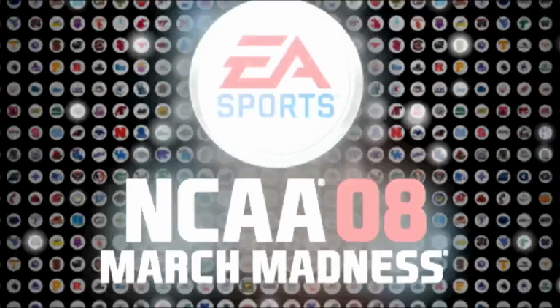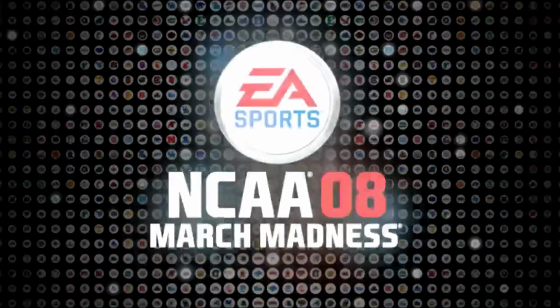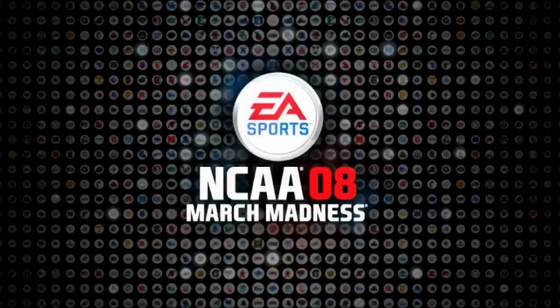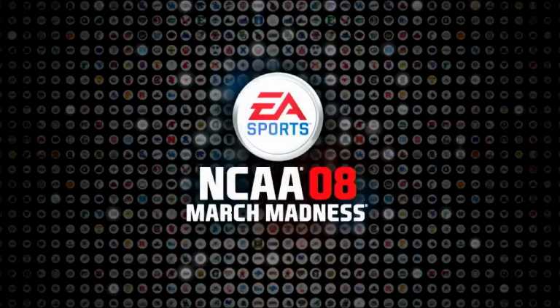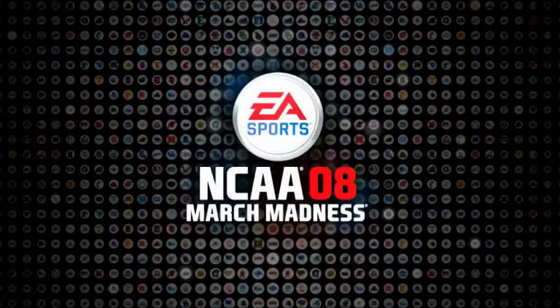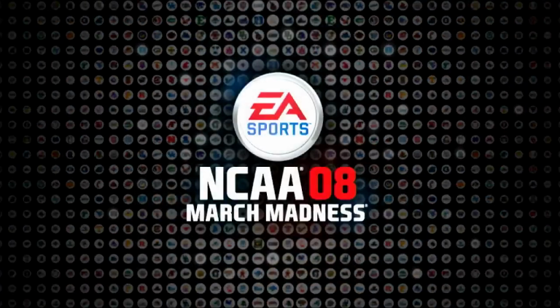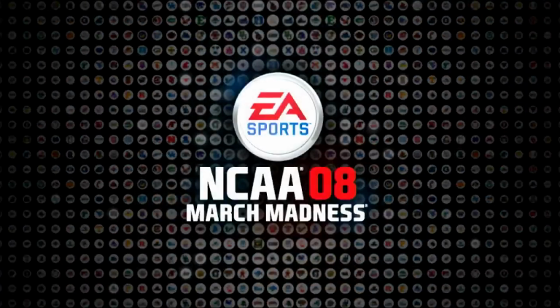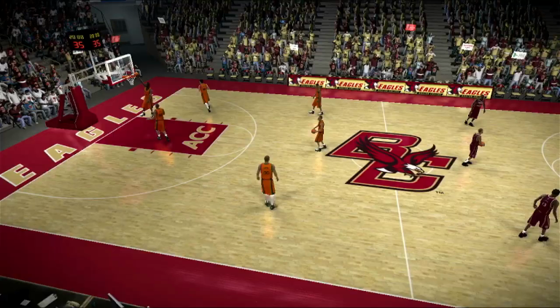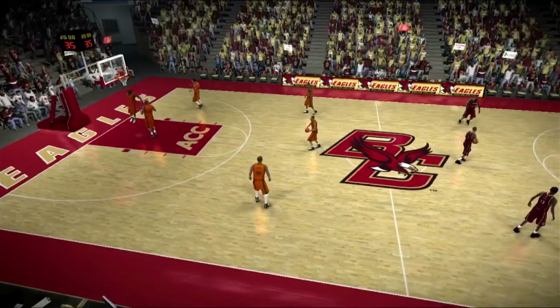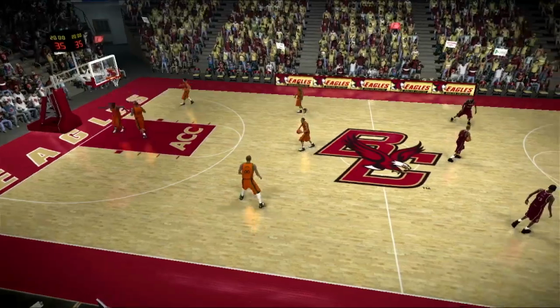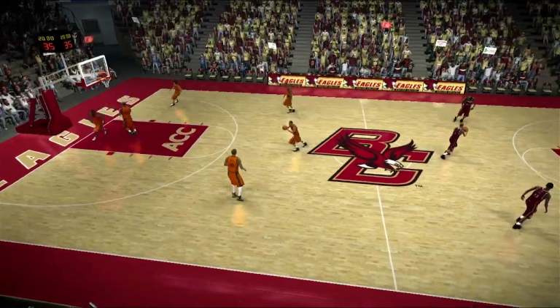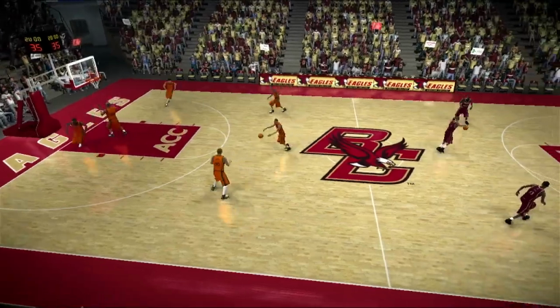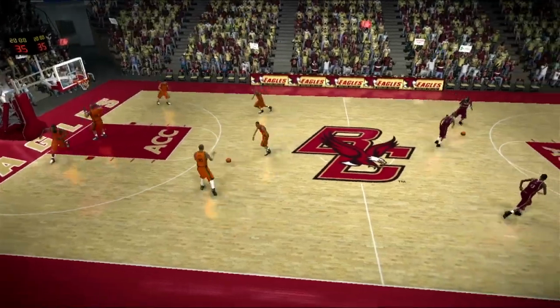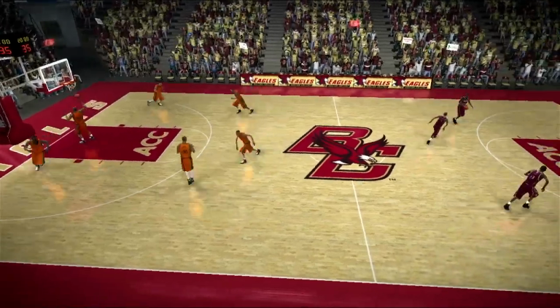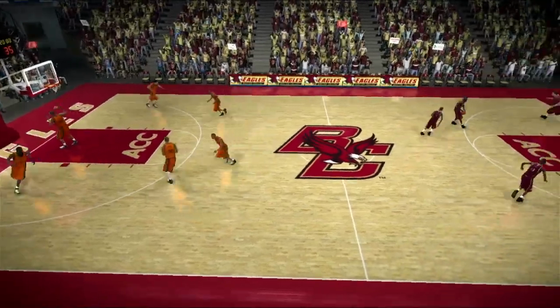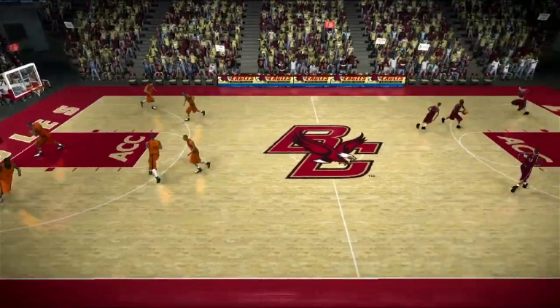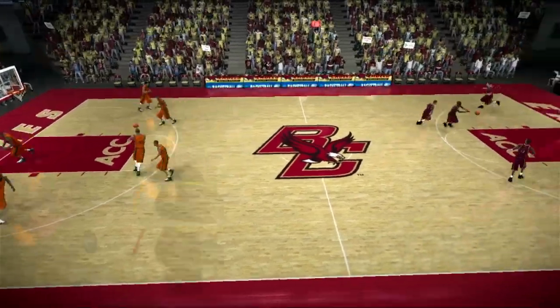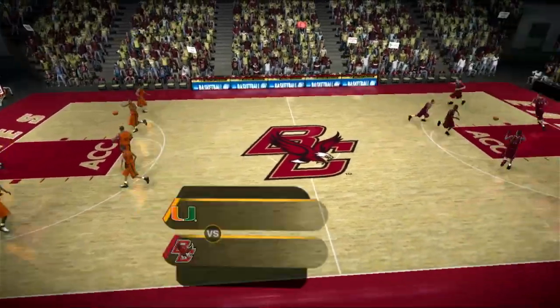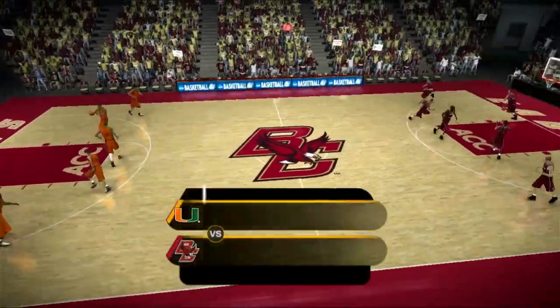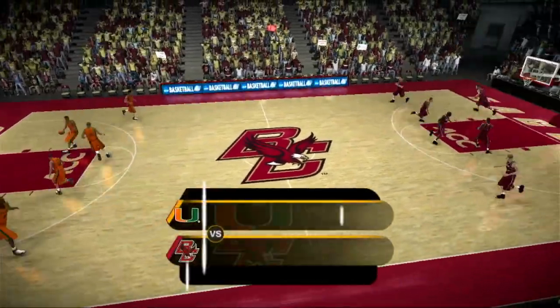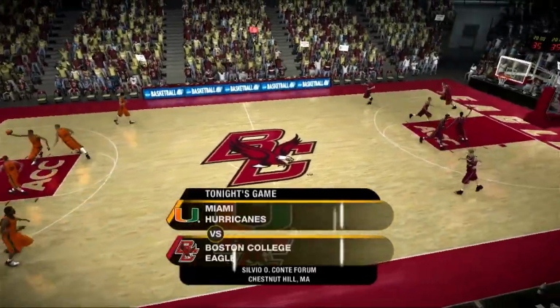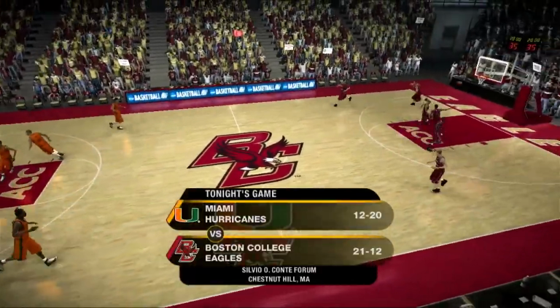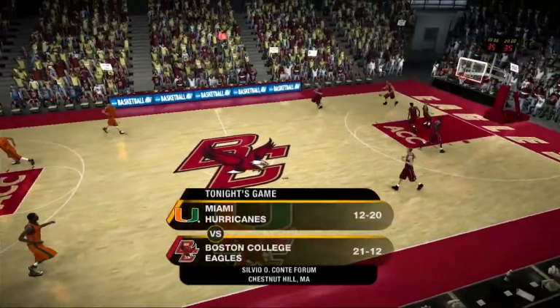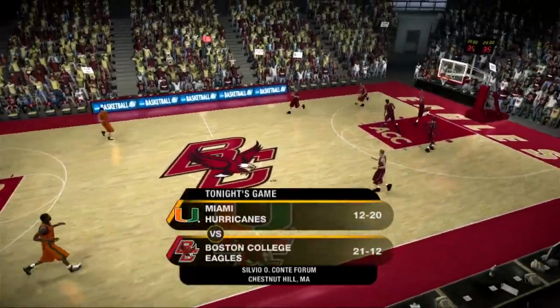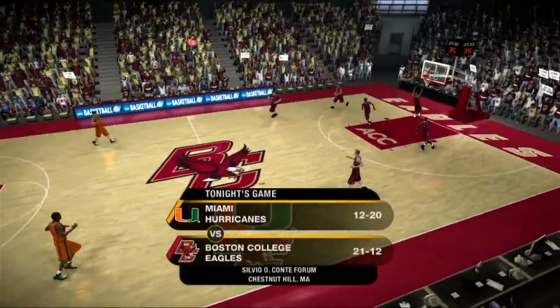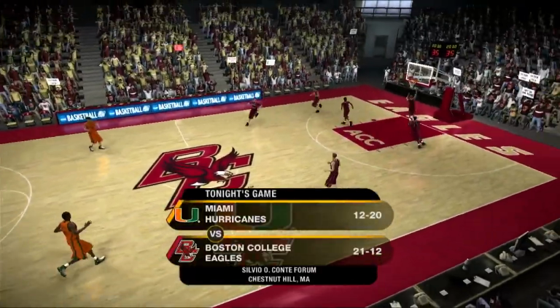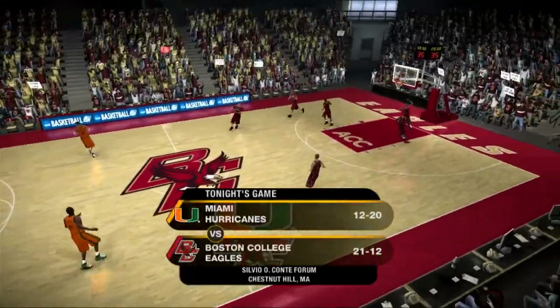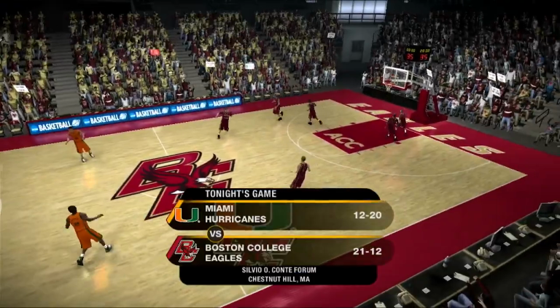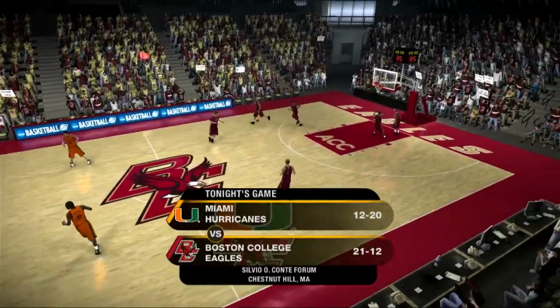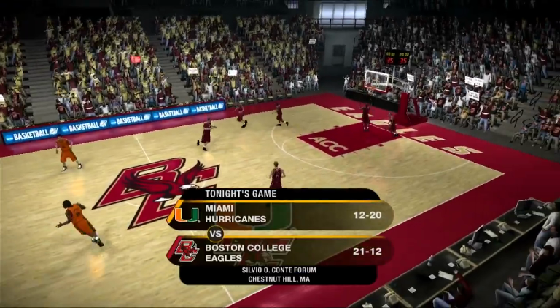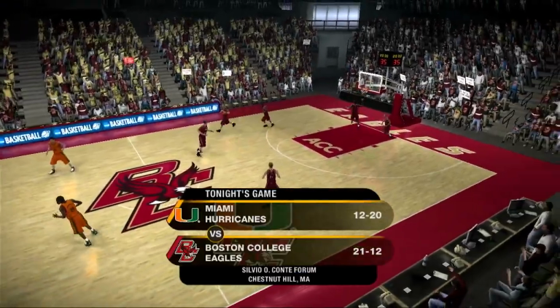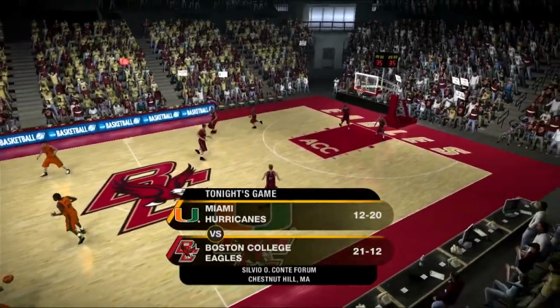Hello folks. Welcome to tonight's game. This one's going to be good between the Miami Hurricanes and the Boston College Eagles.